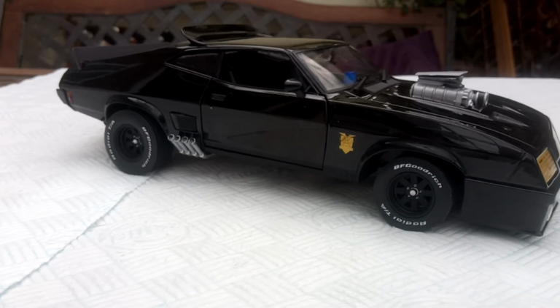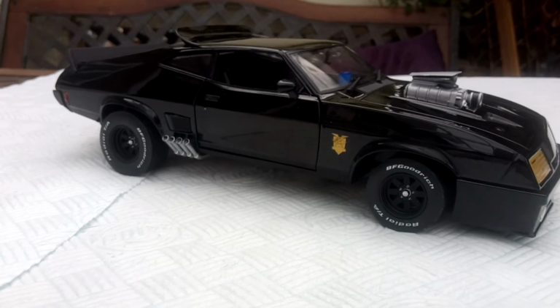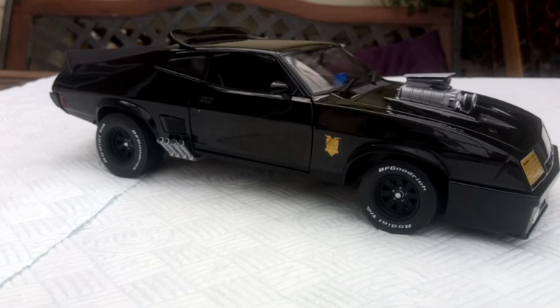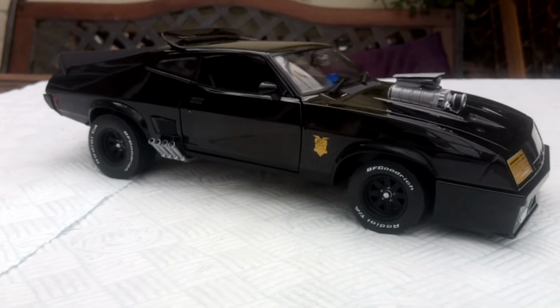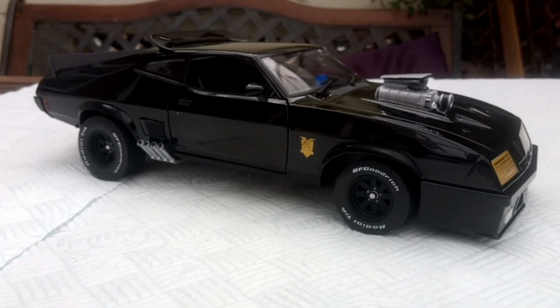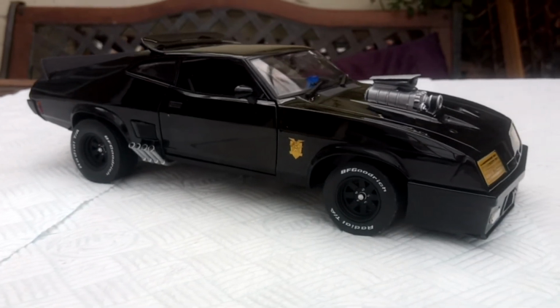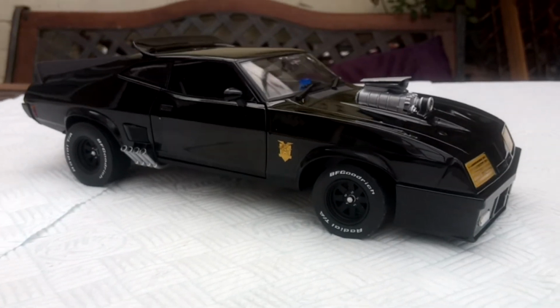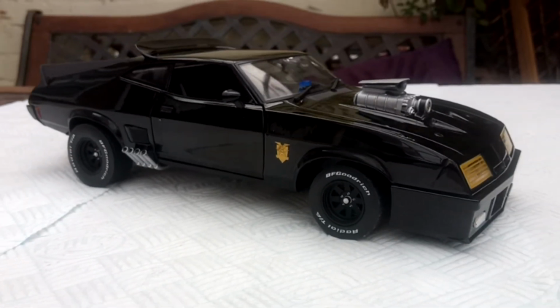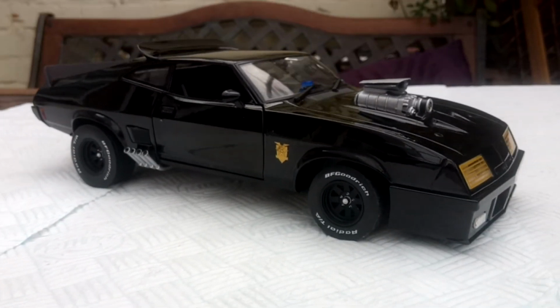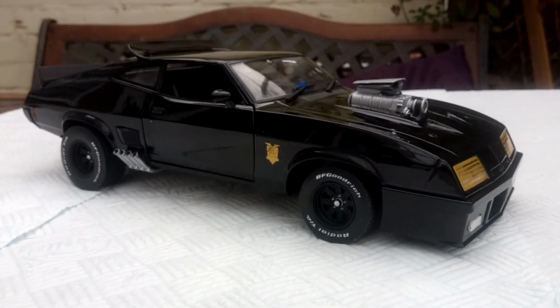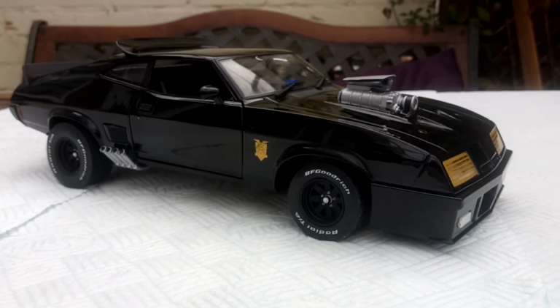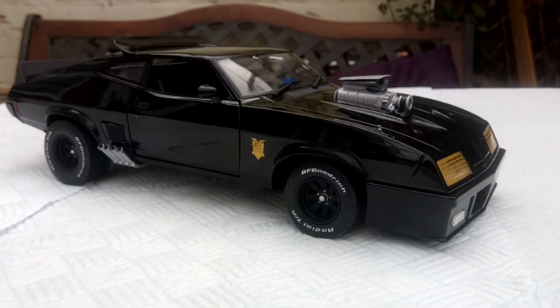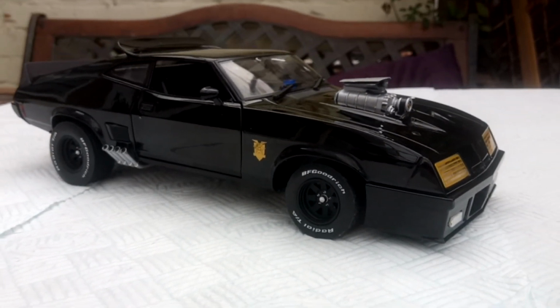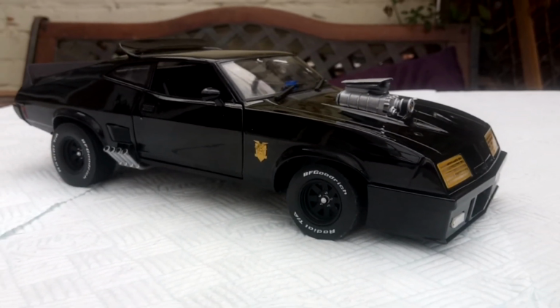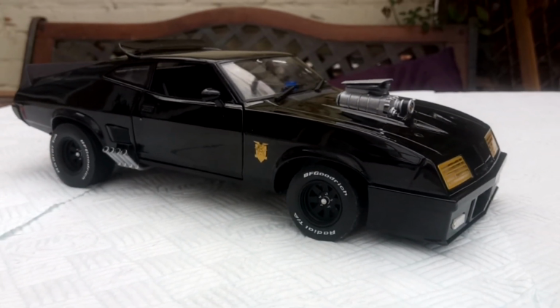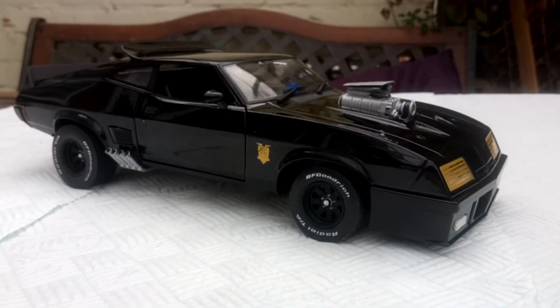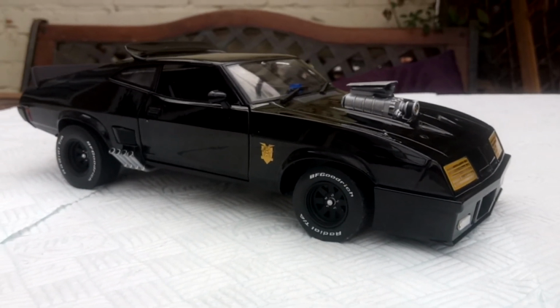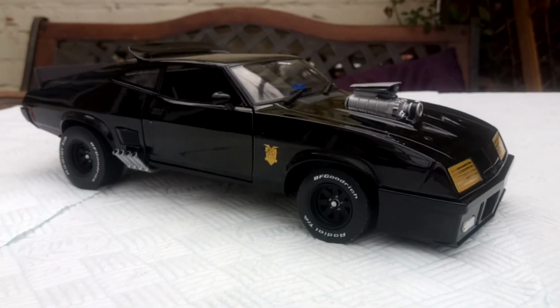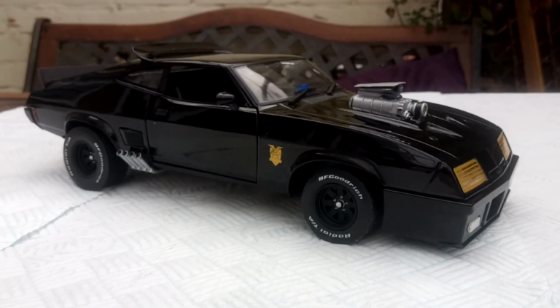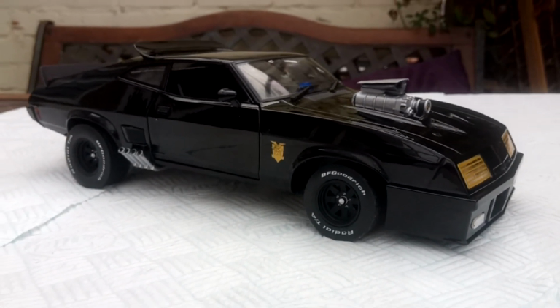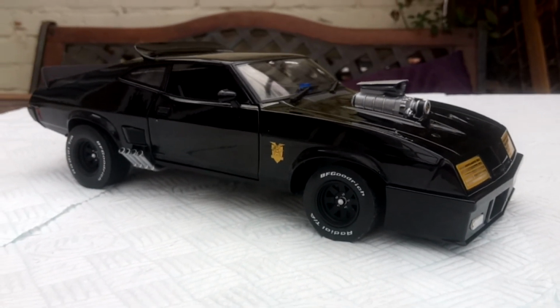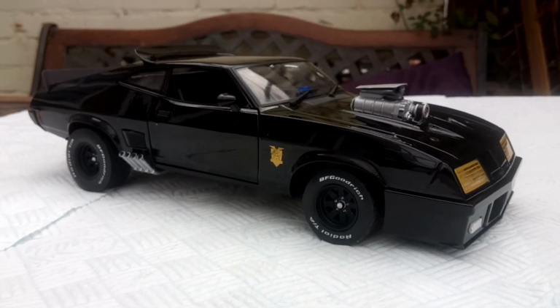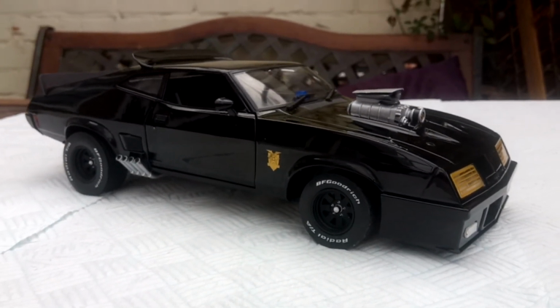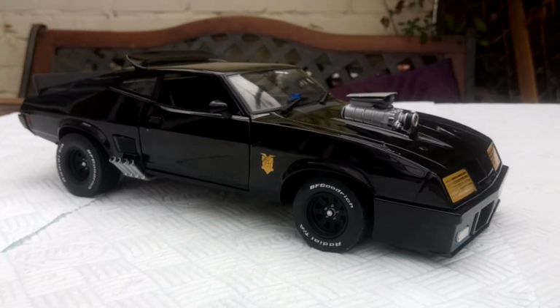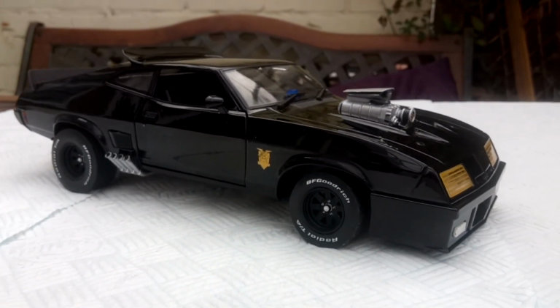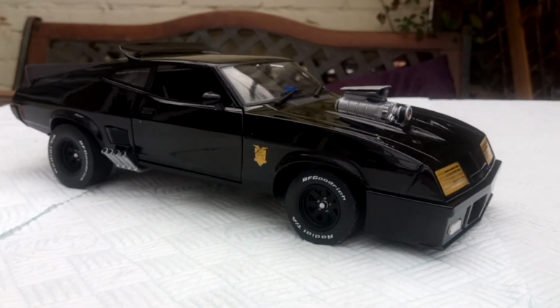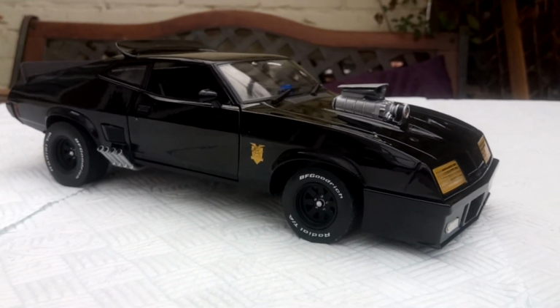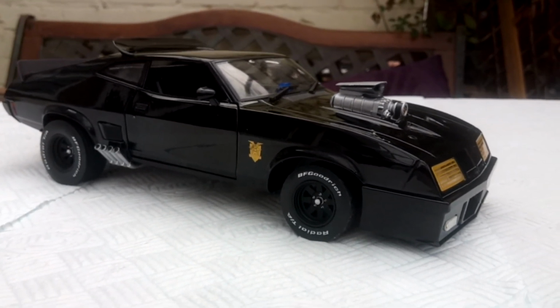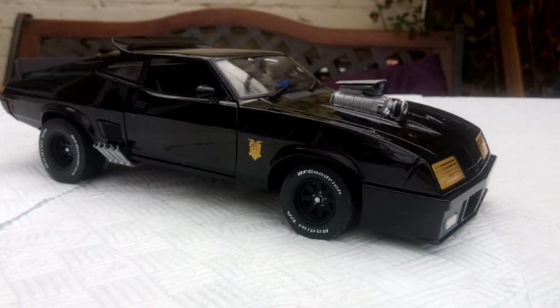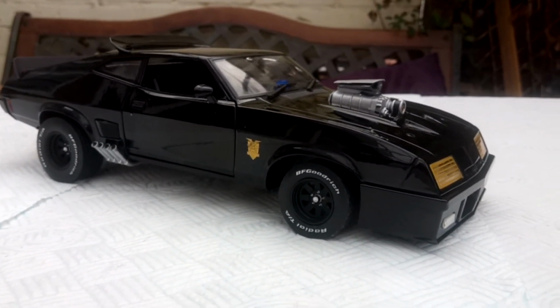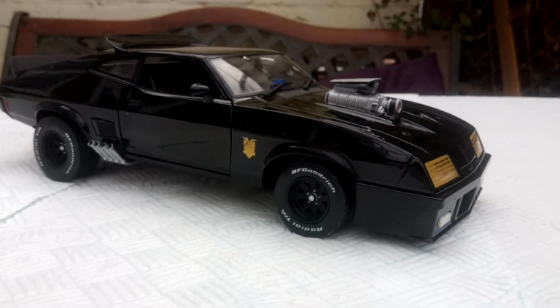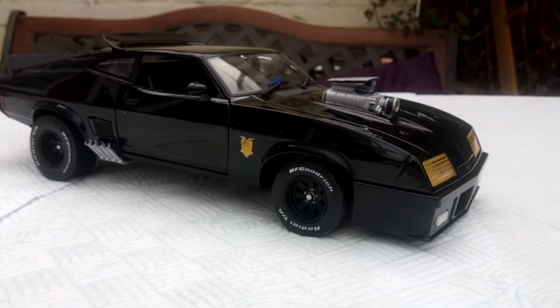So an all gloss Mad Max Interceptor. Thank you very much.